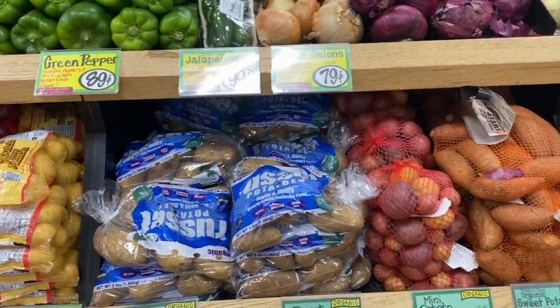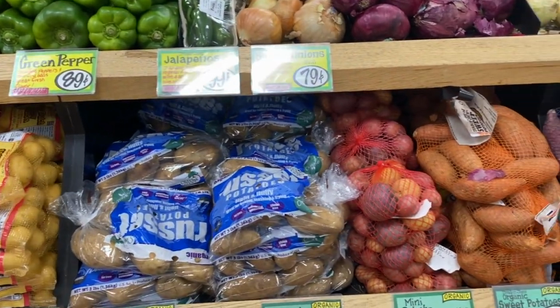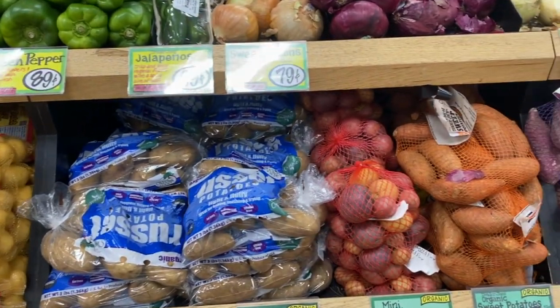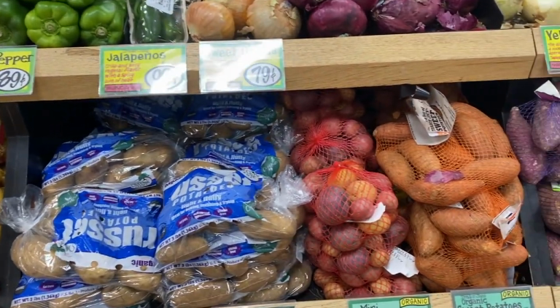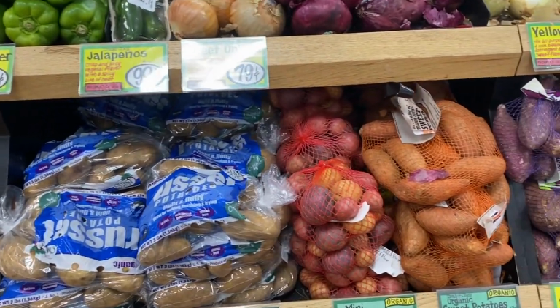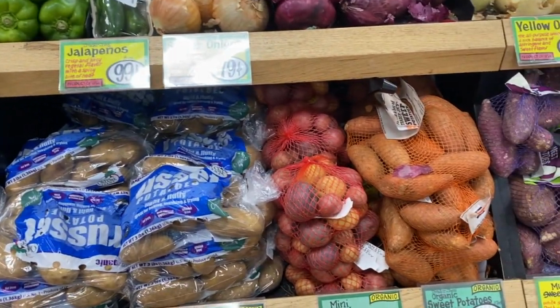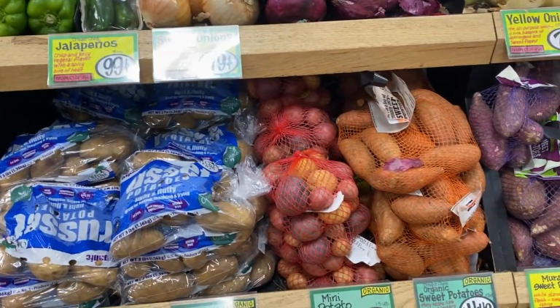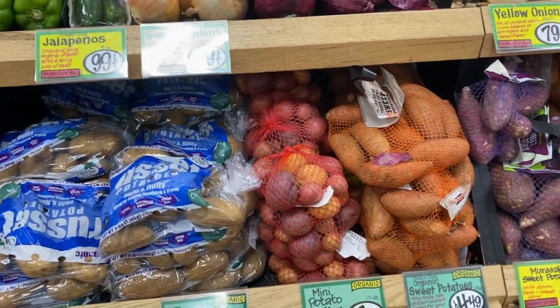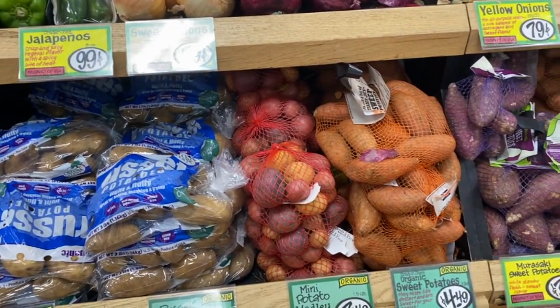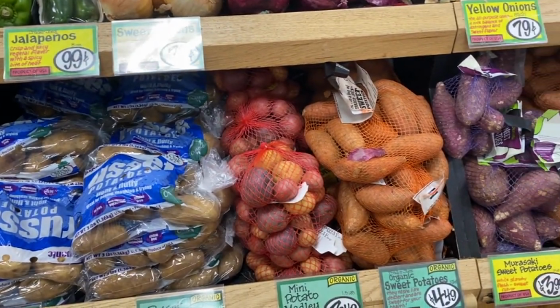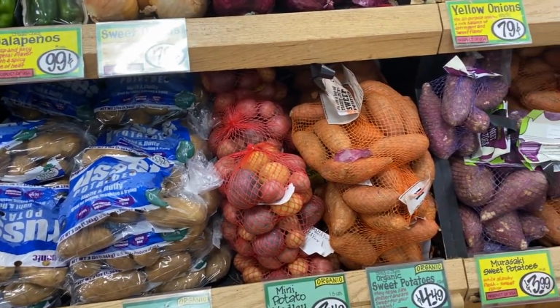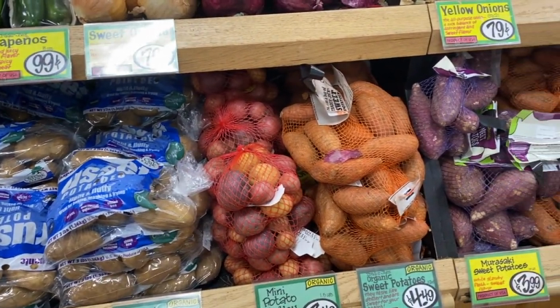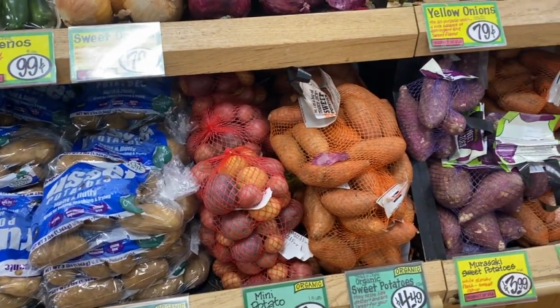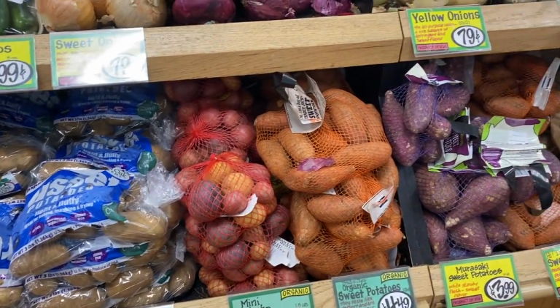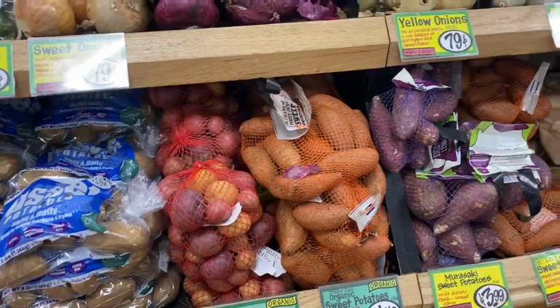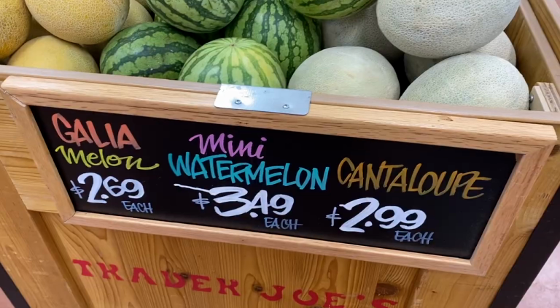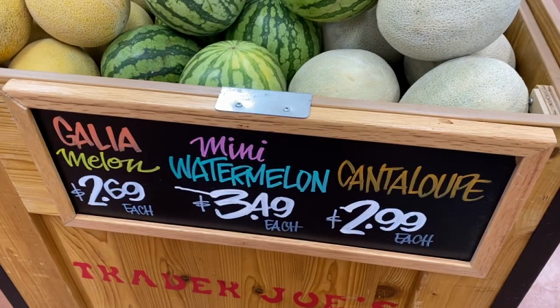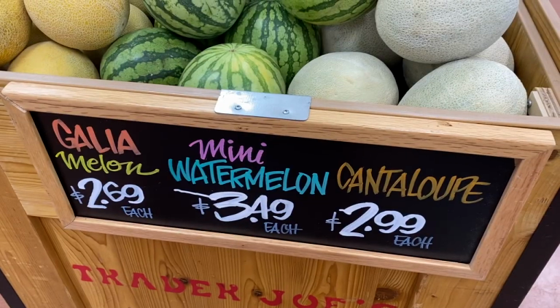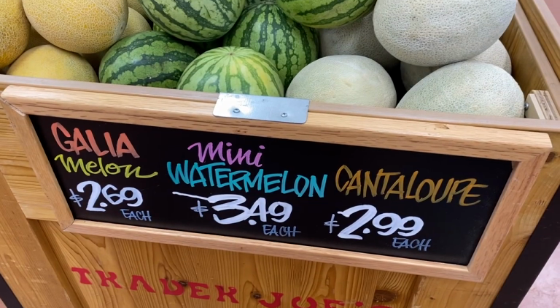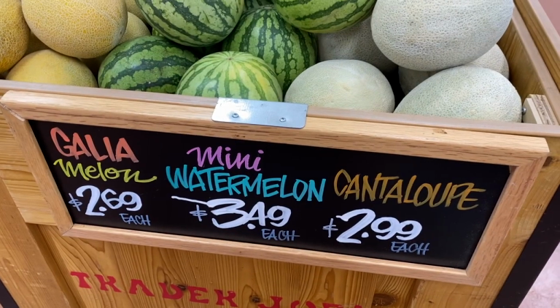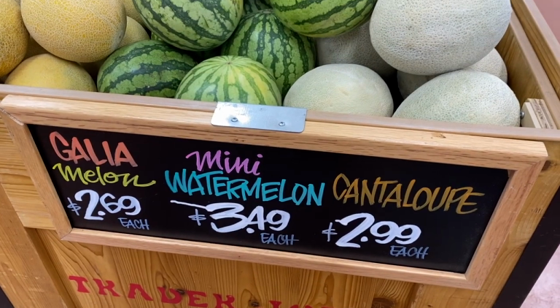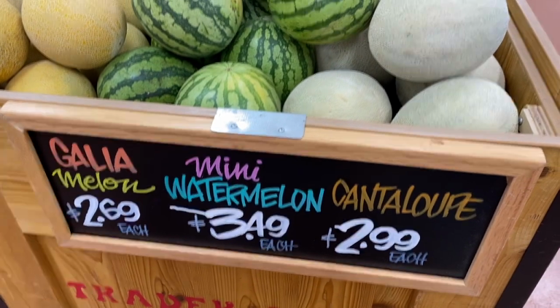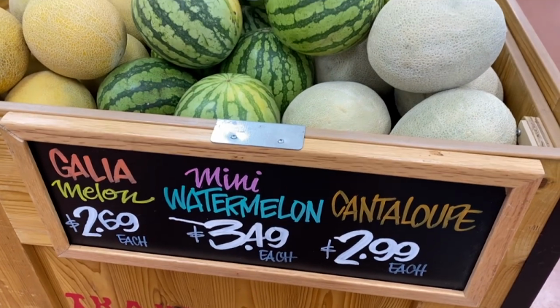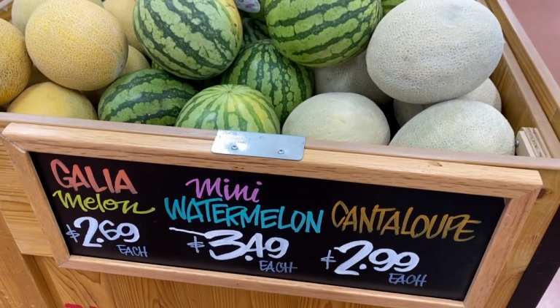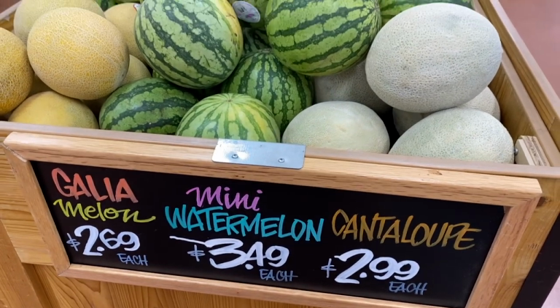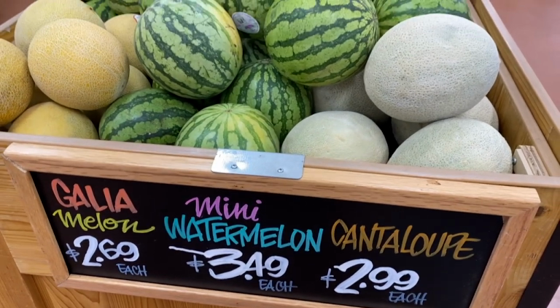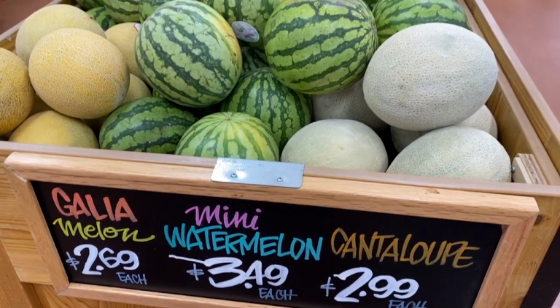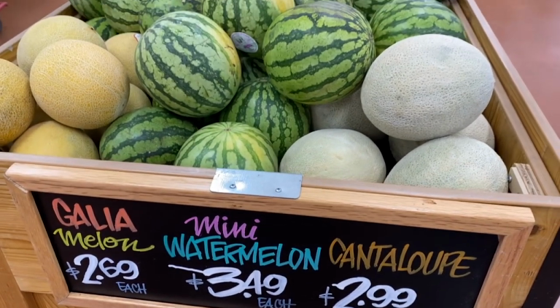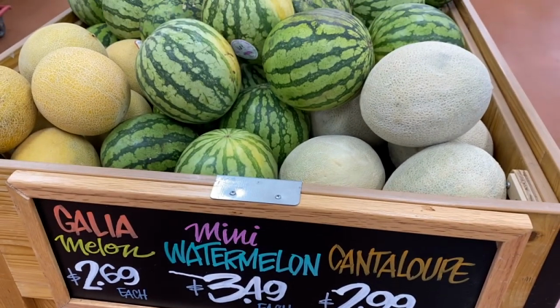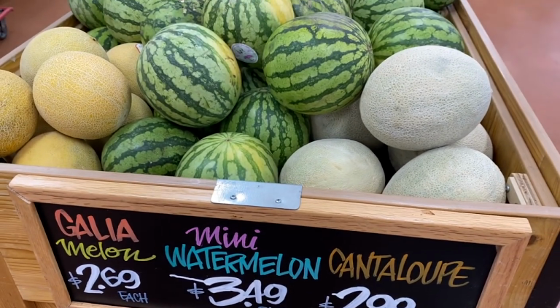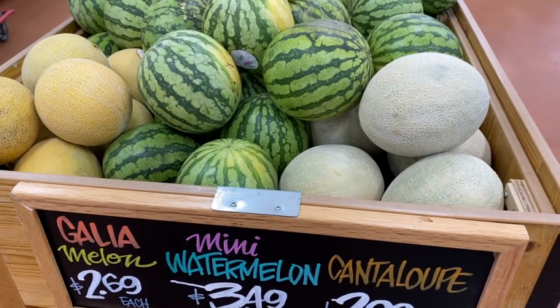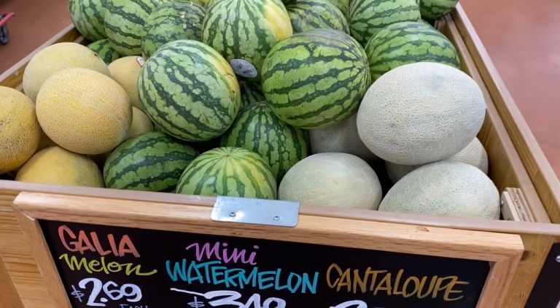So many good selections at Trader Joe's. Look how cute these mini watermelons are.